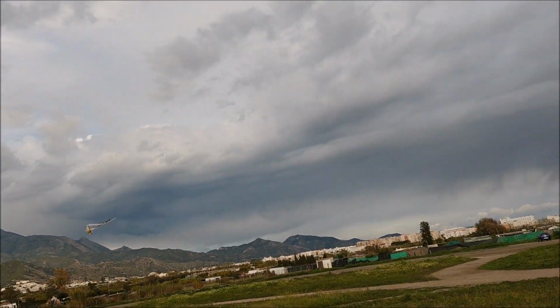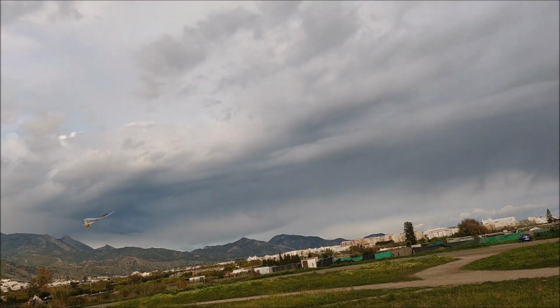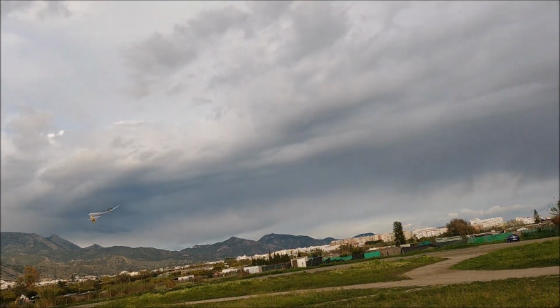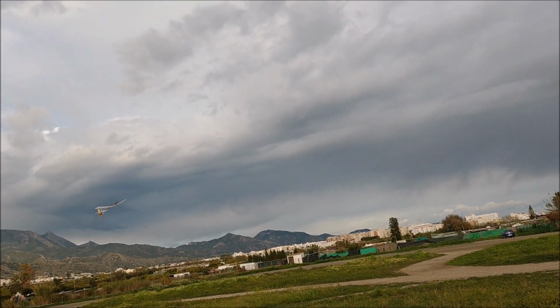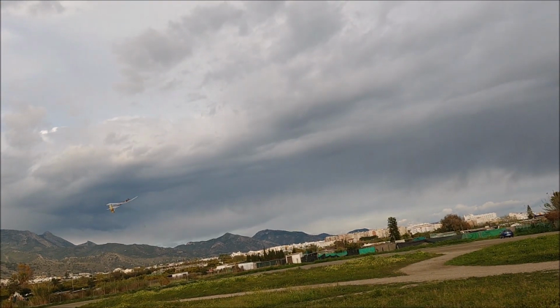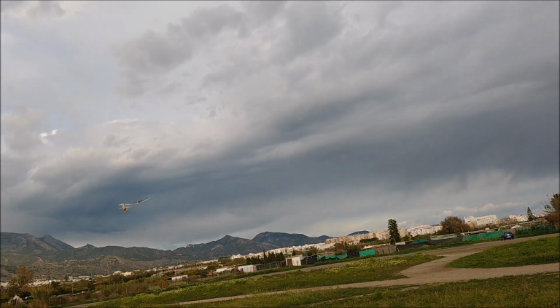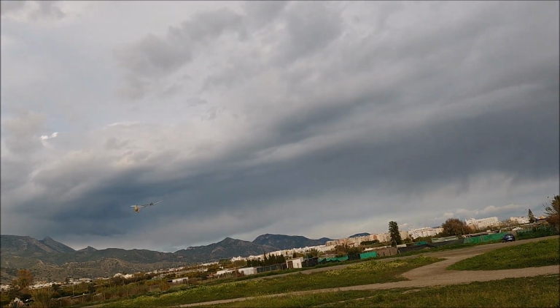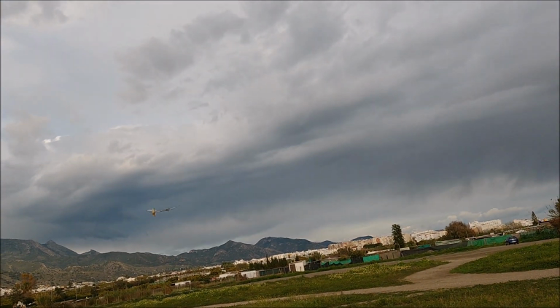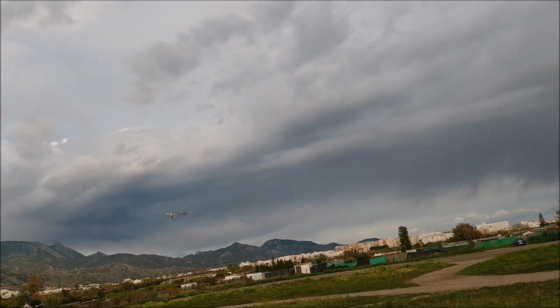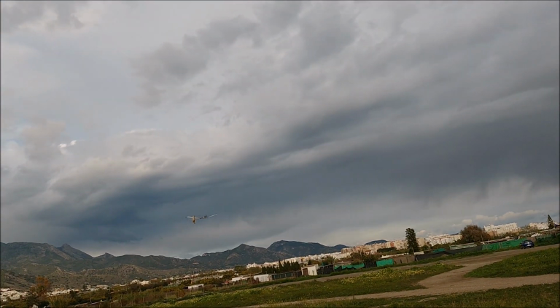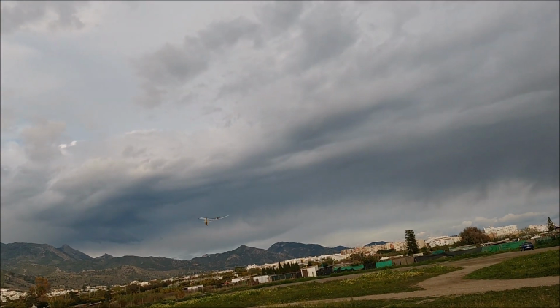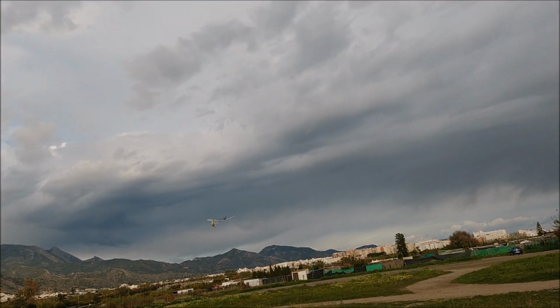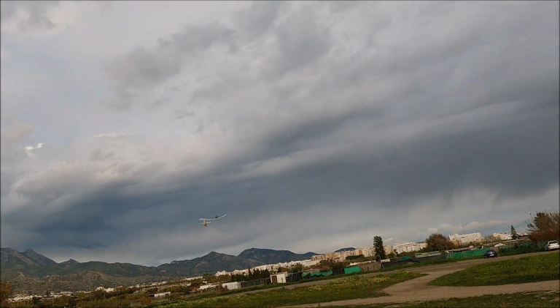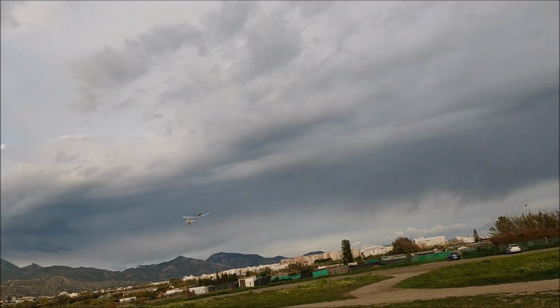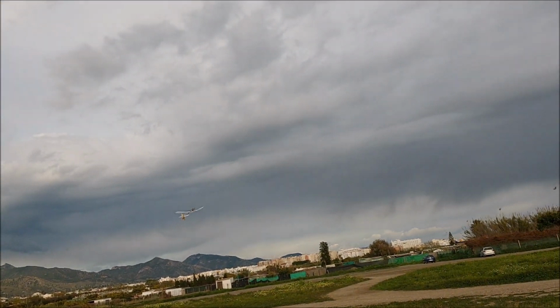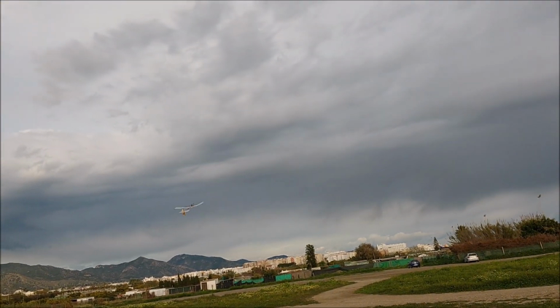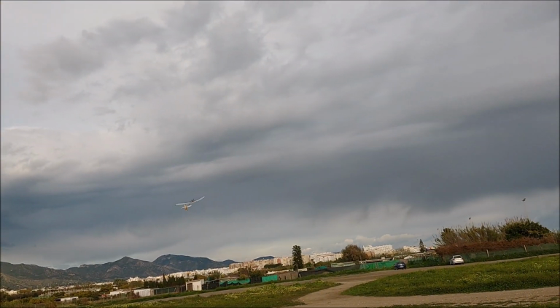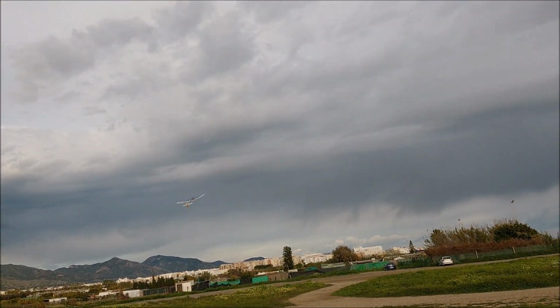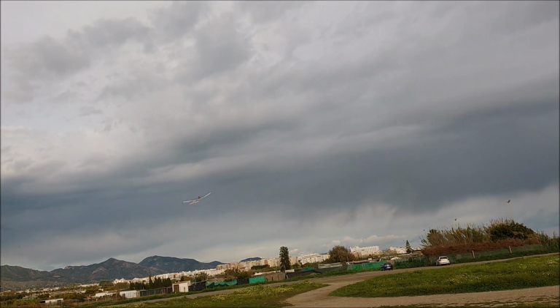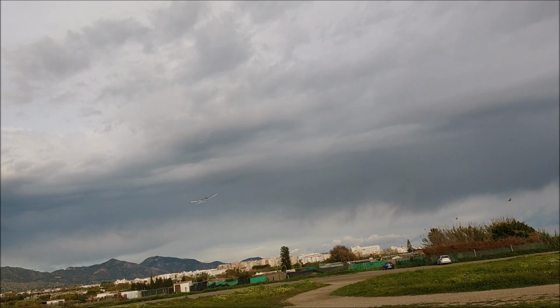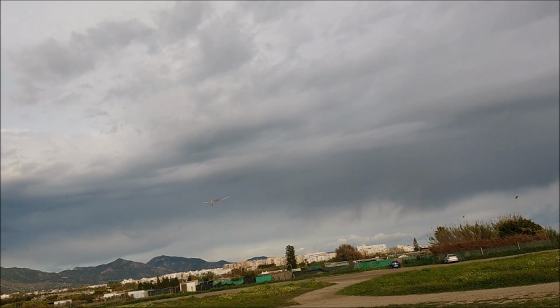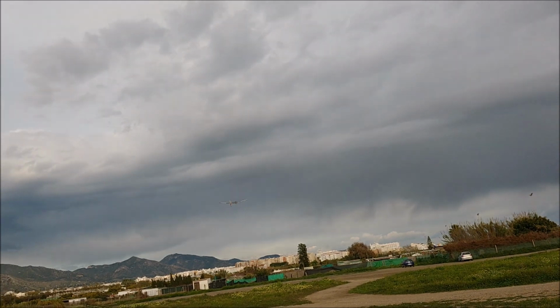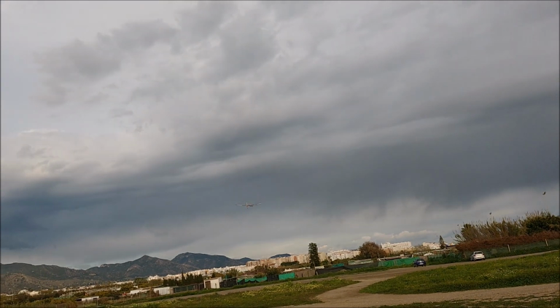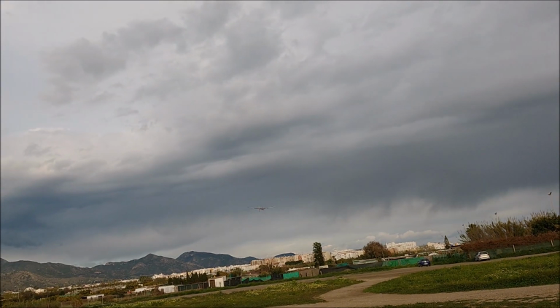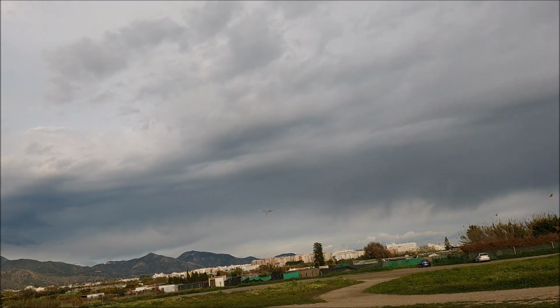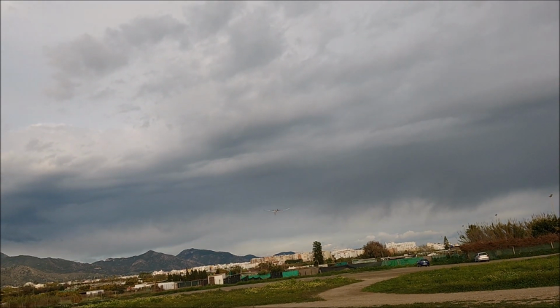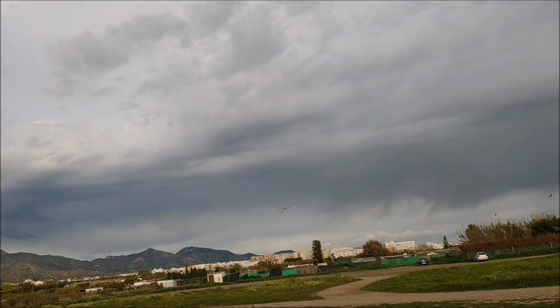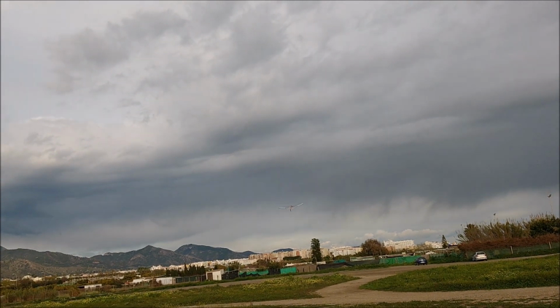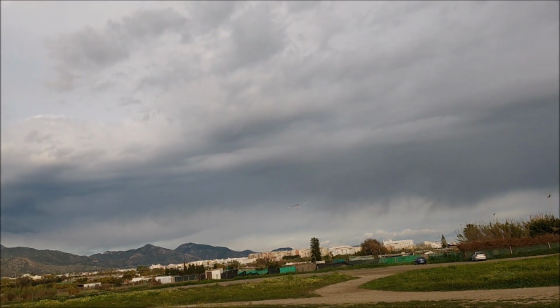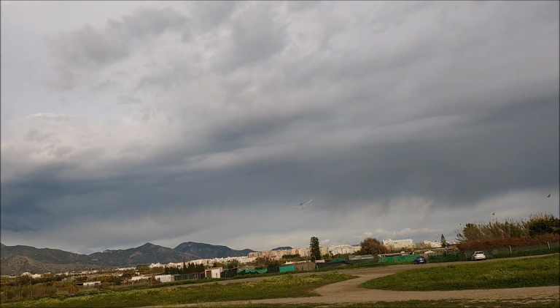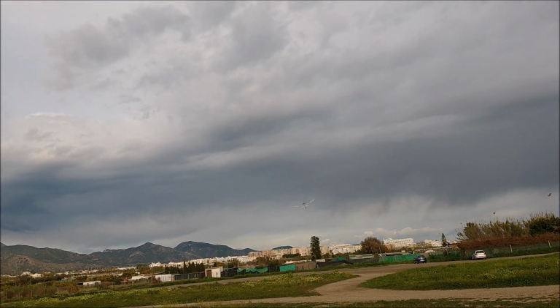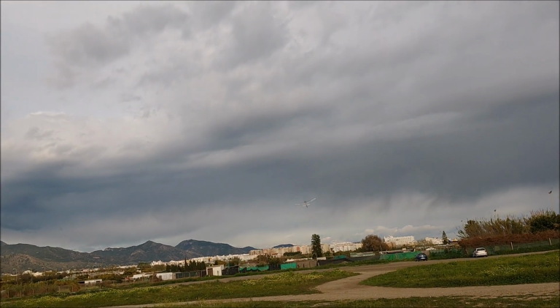Now we see some images of the flight of the plane. And this is all. Thank you.